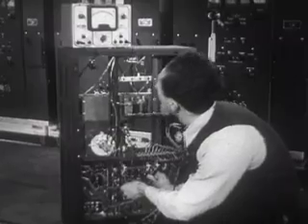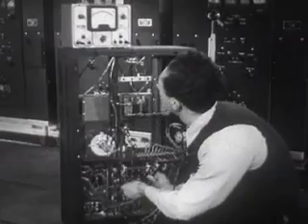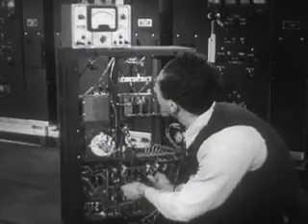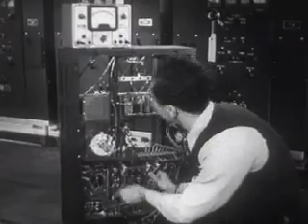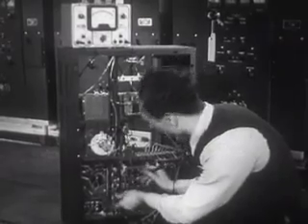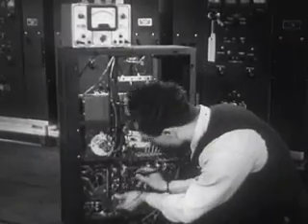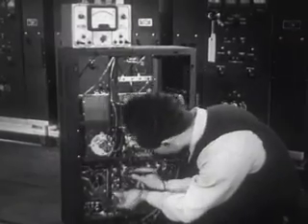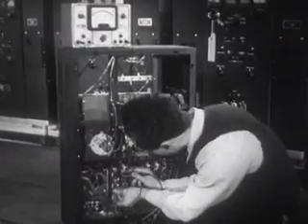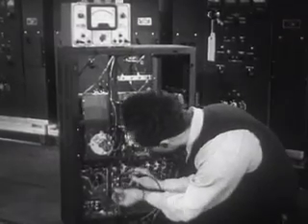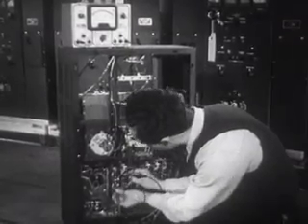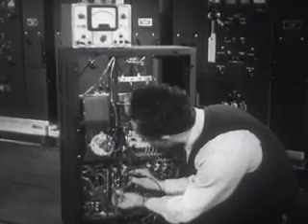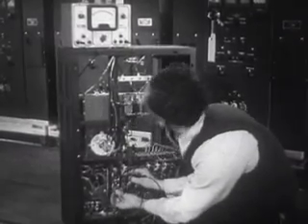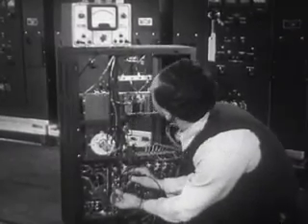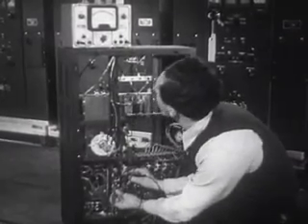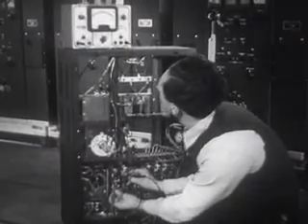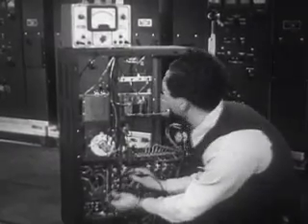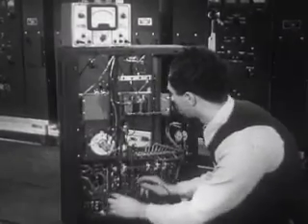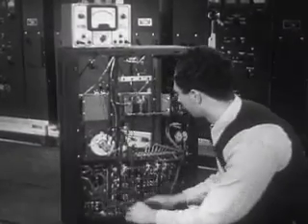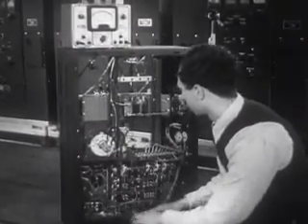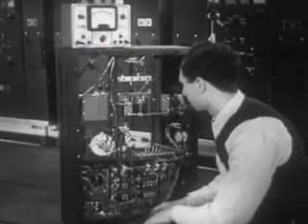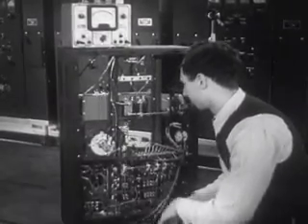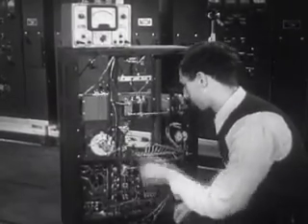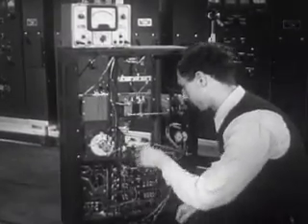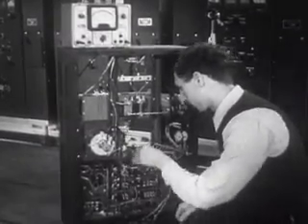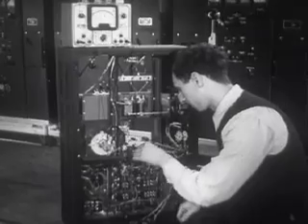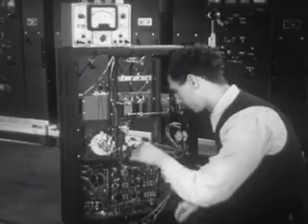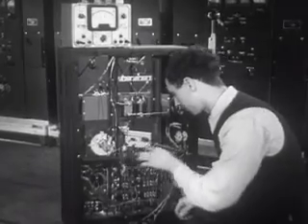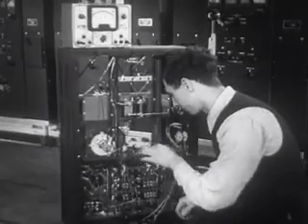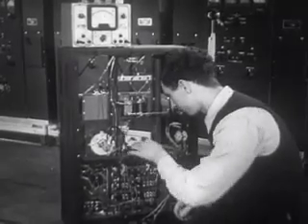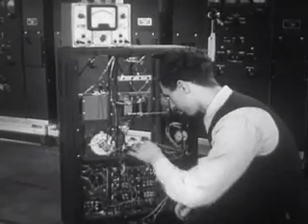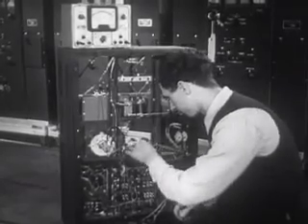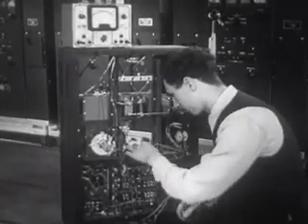Every element, no matter how large or small, is inspected and tested before it goes into a transmitter.